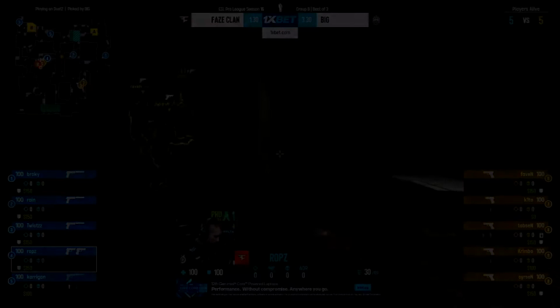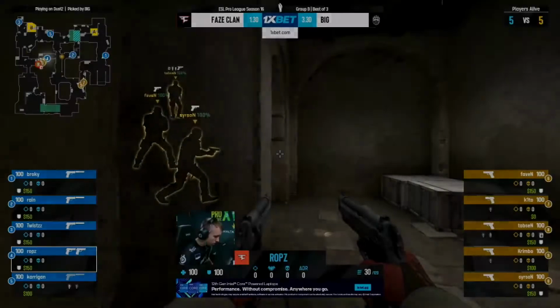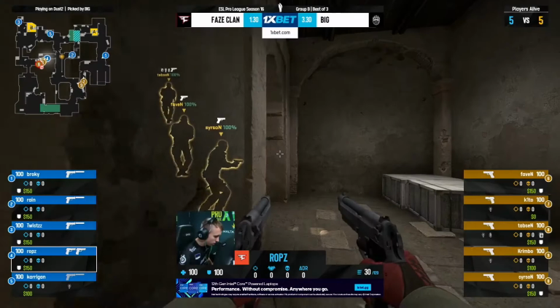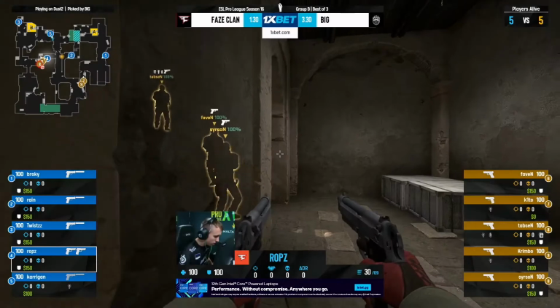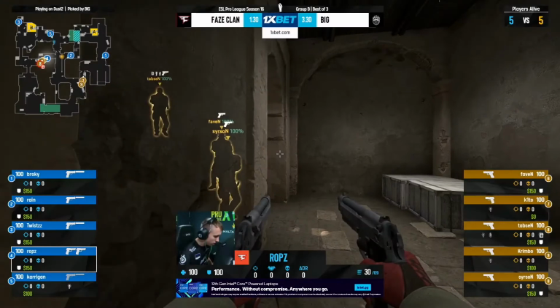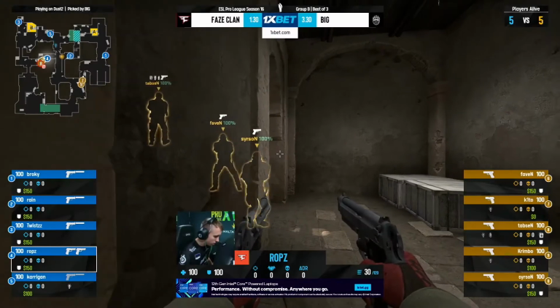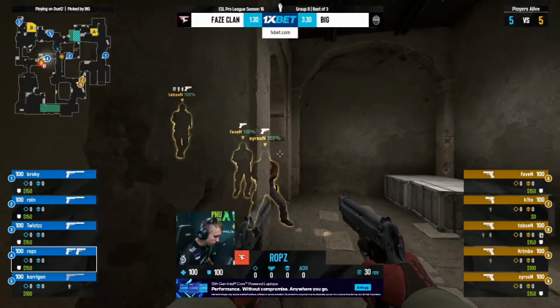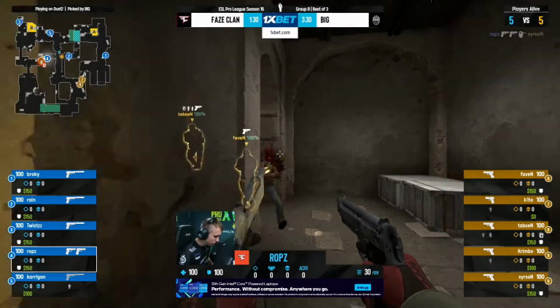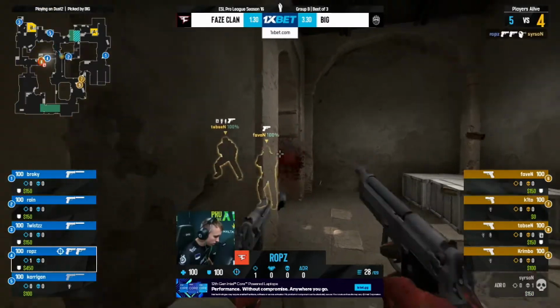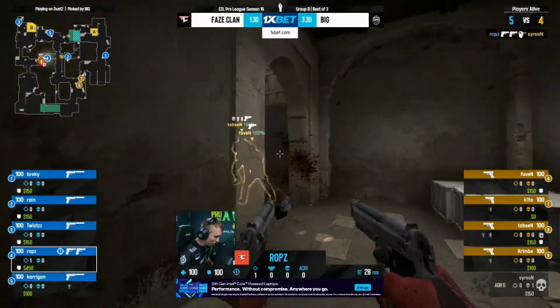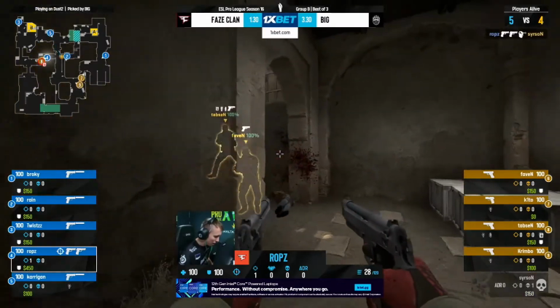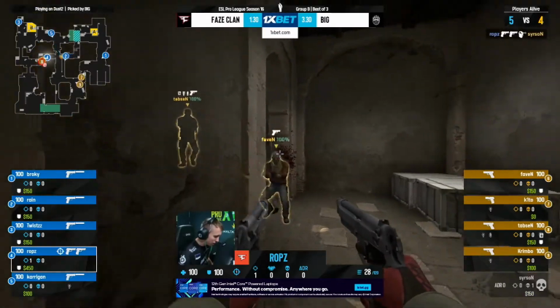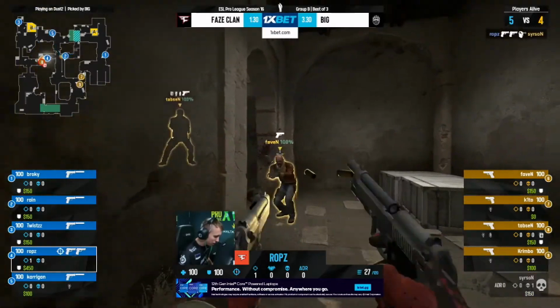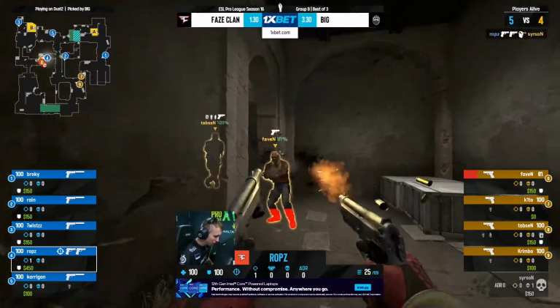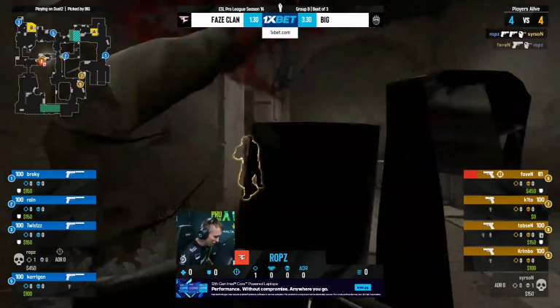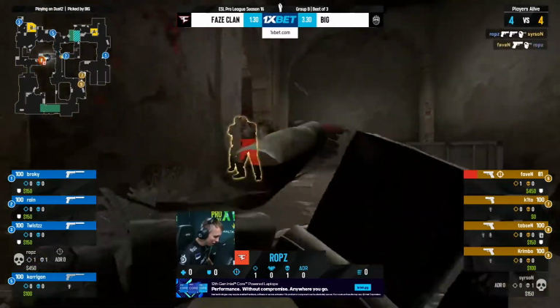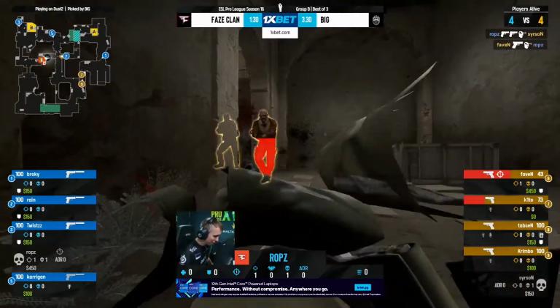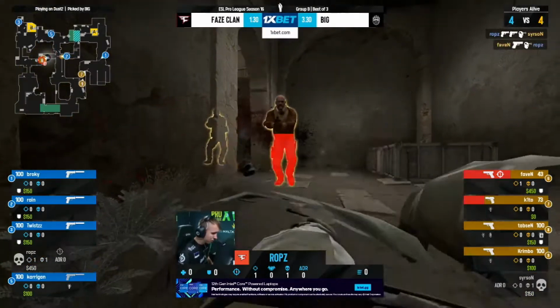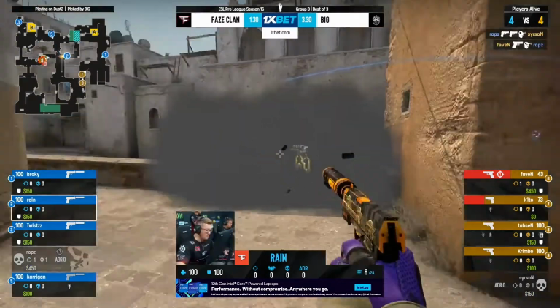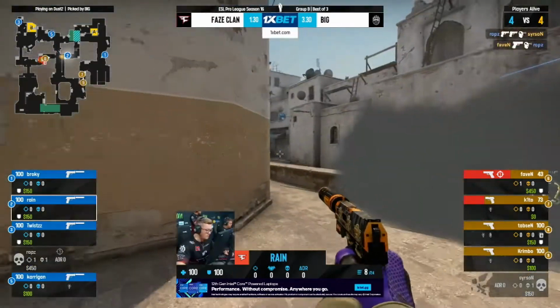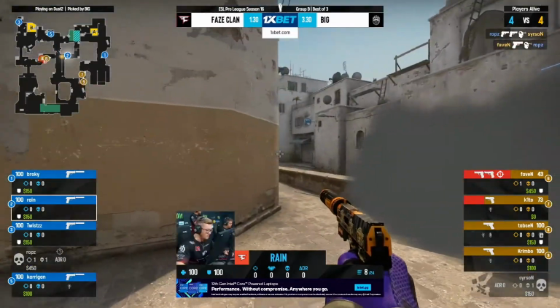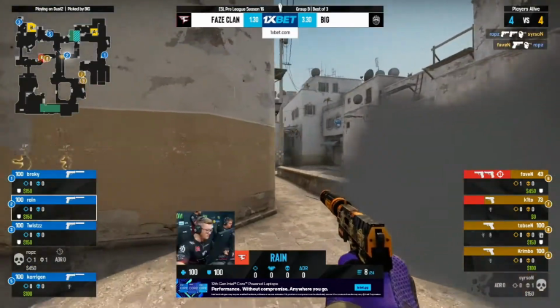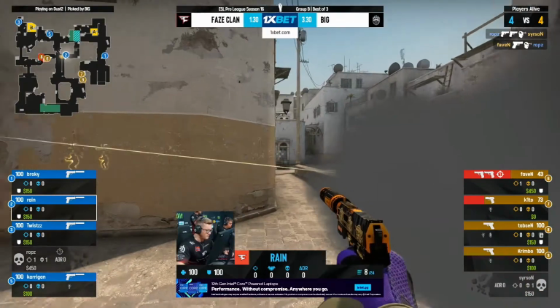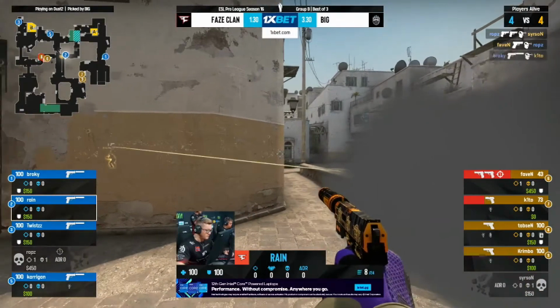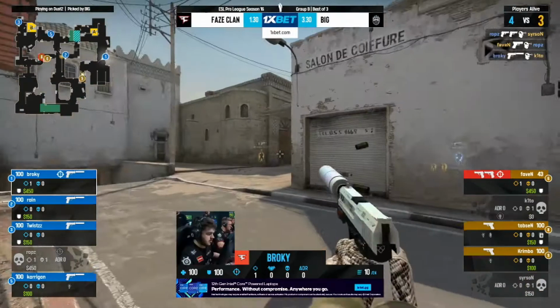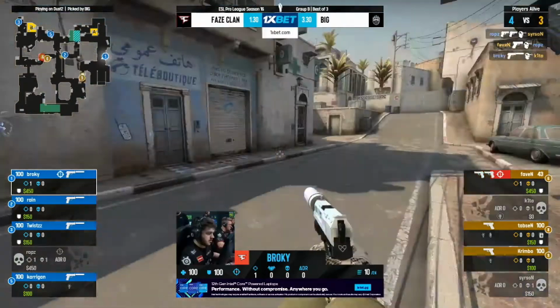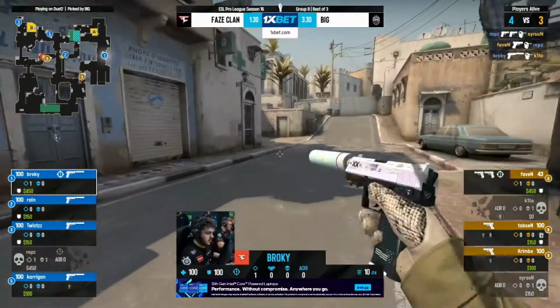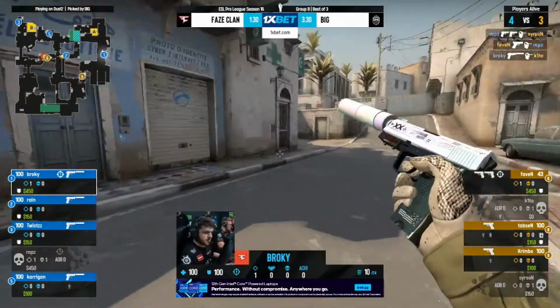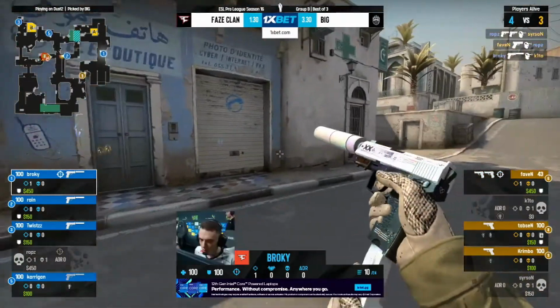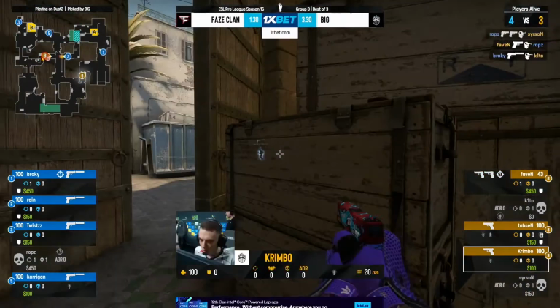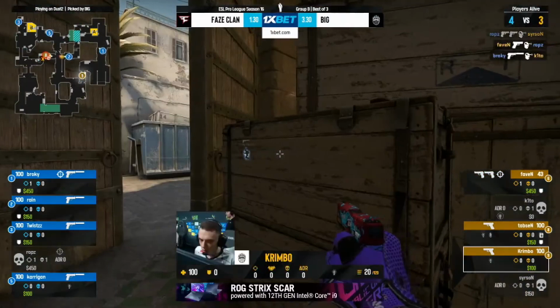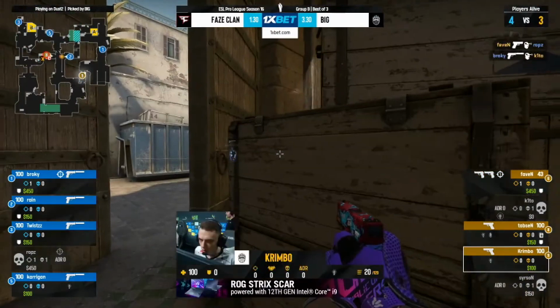Doesn't look like they're going to flash room, just going to walk around the corner here. Jewelies start to unload, rocked with the opening kill. Traded out for Faven now, and Reign tries to respond but has been smoked off.